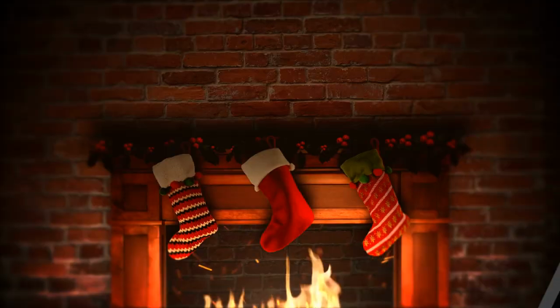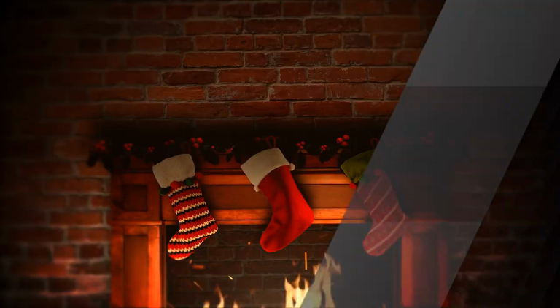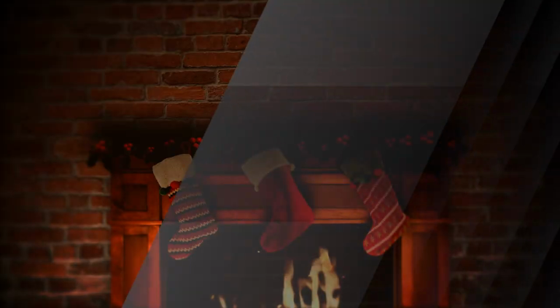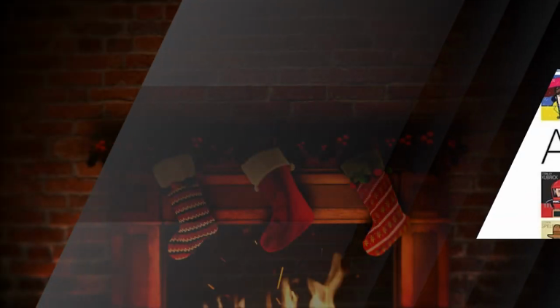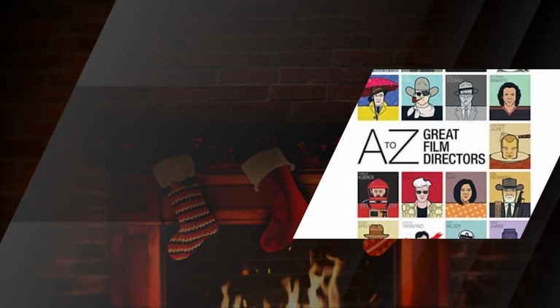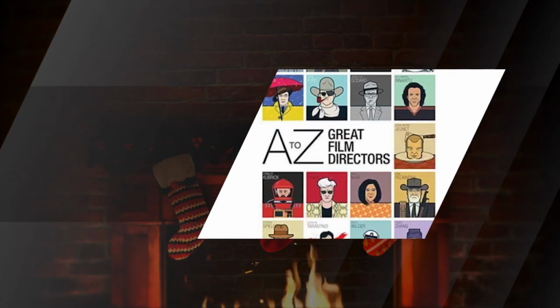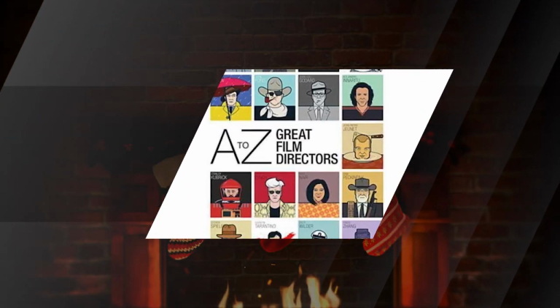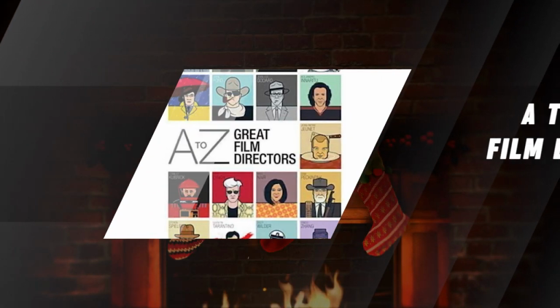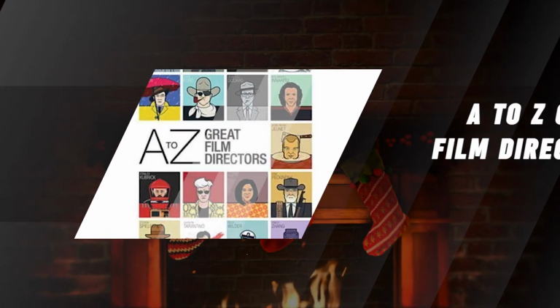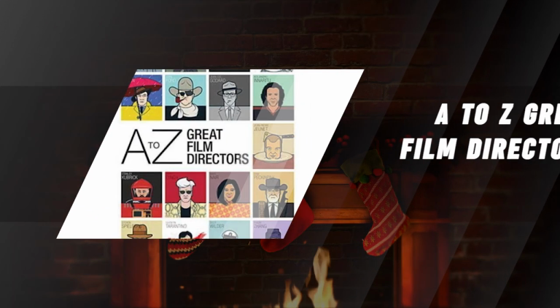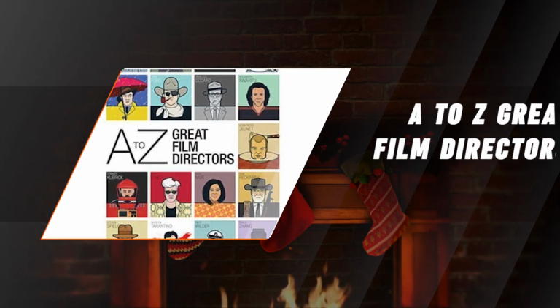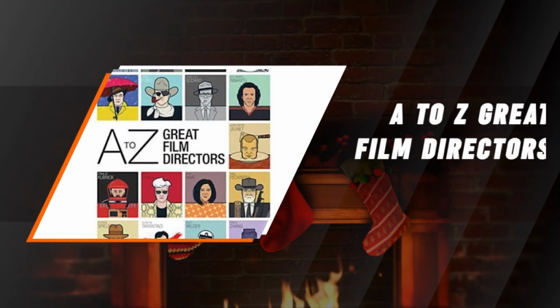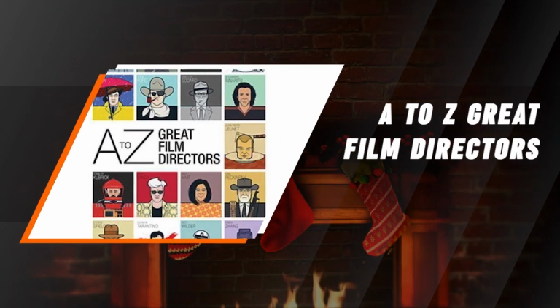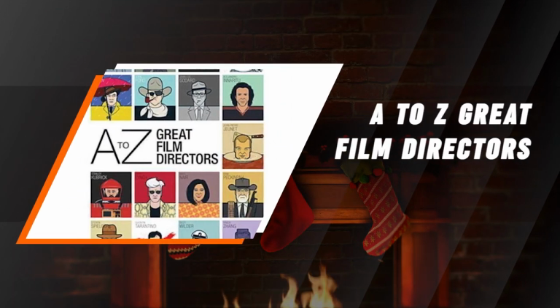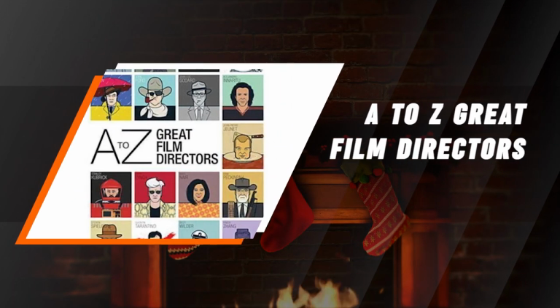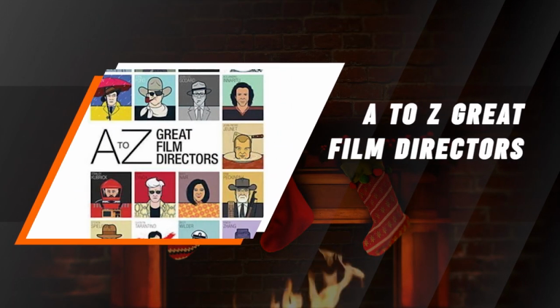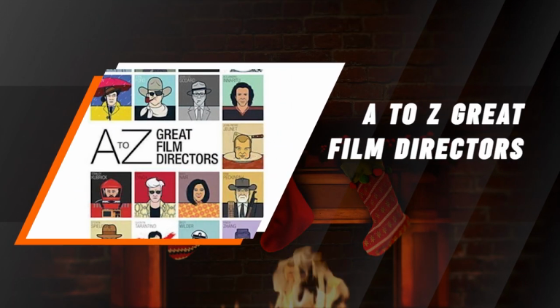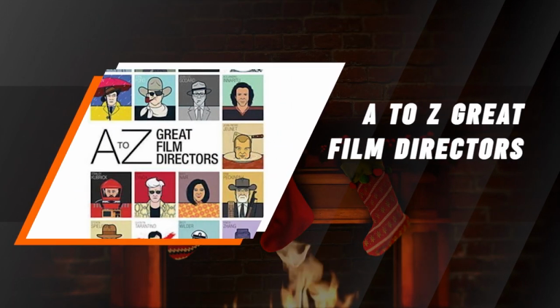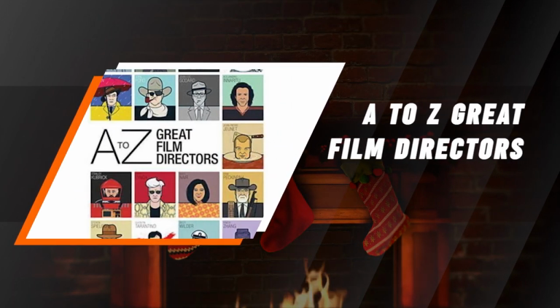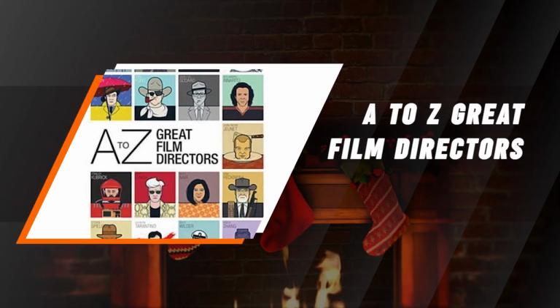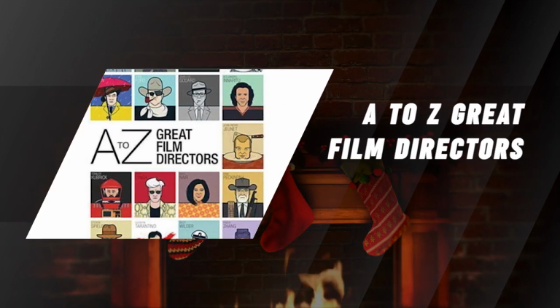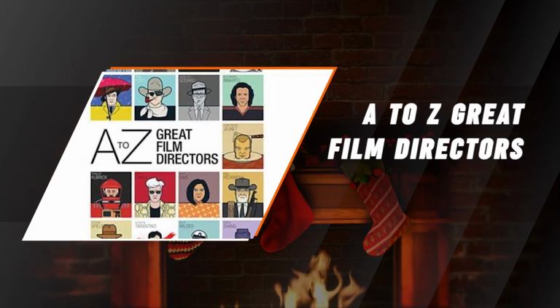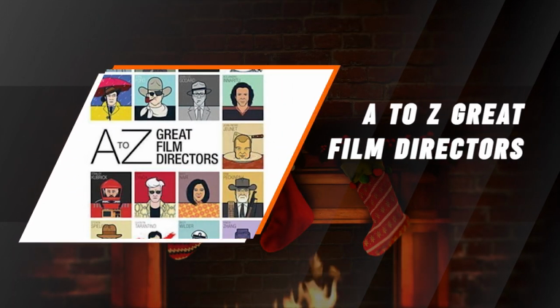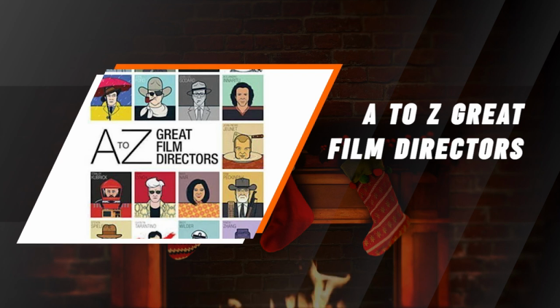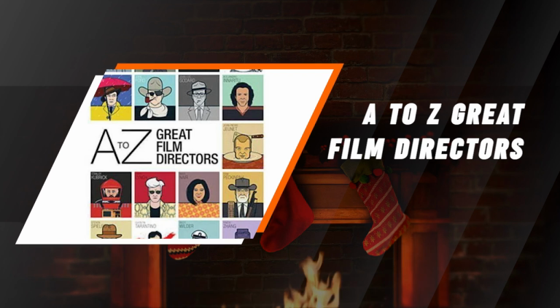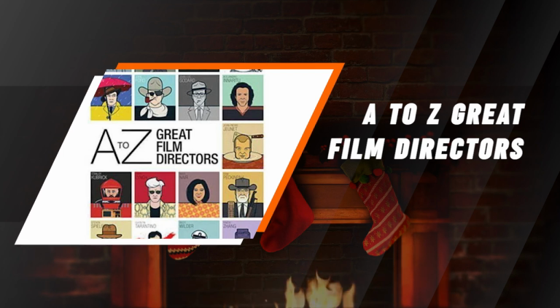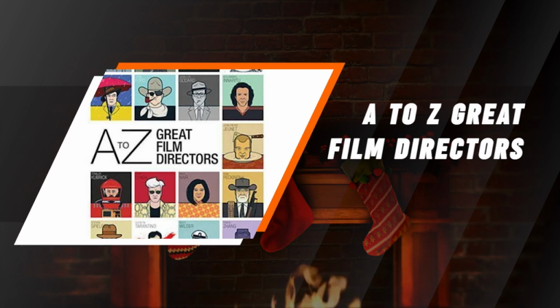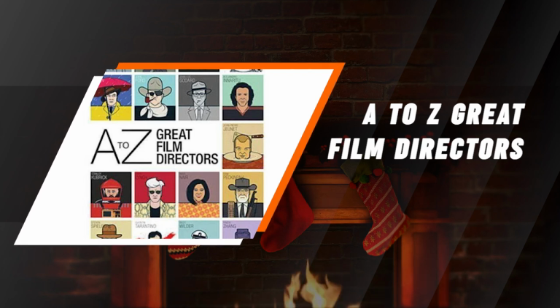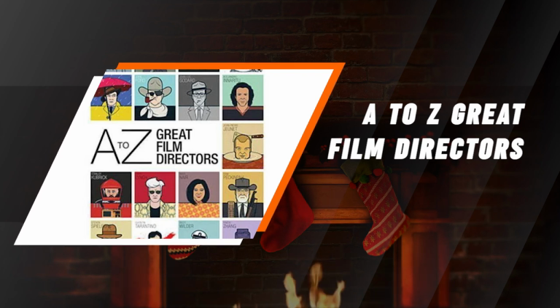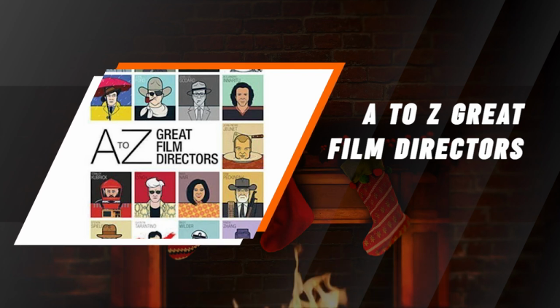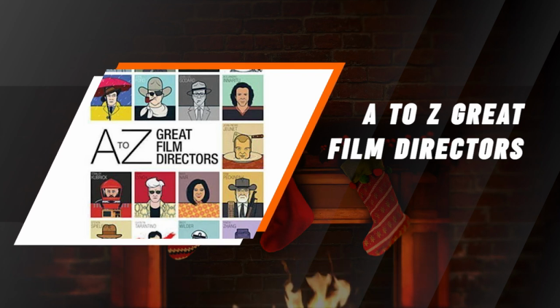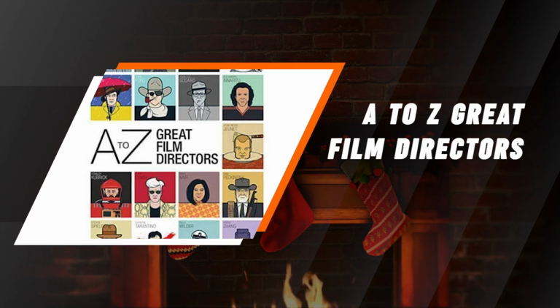A to Z Great Film Directors. Why not celebrate some of your all-time favorite film directors with this cool, illustrated book?